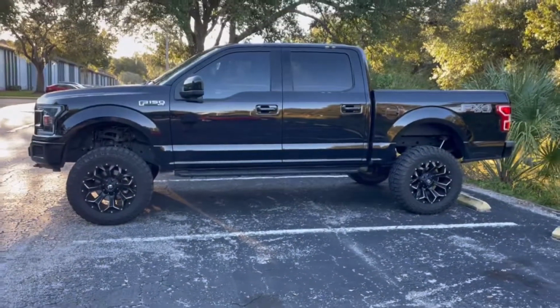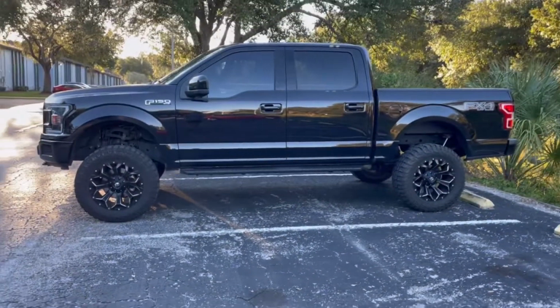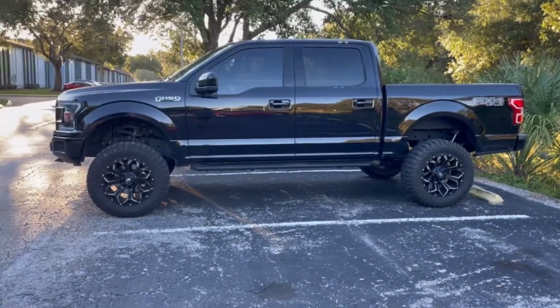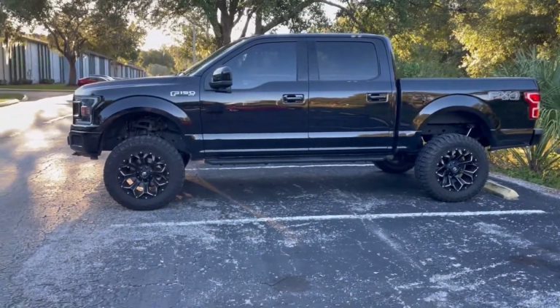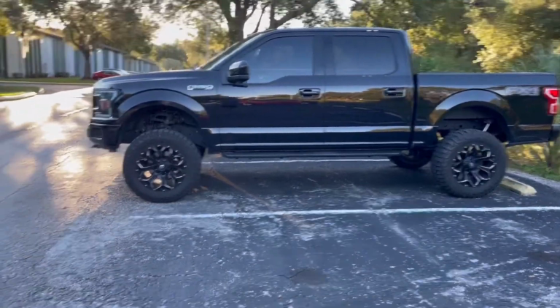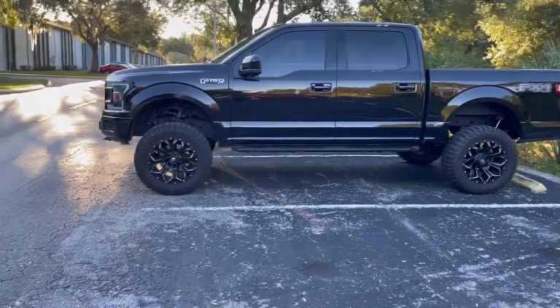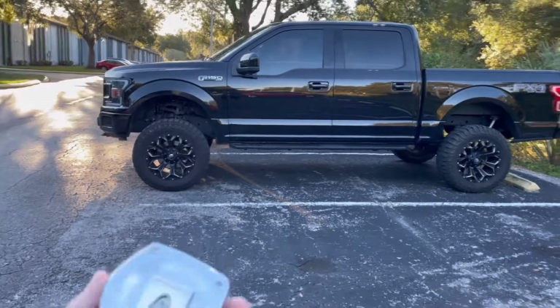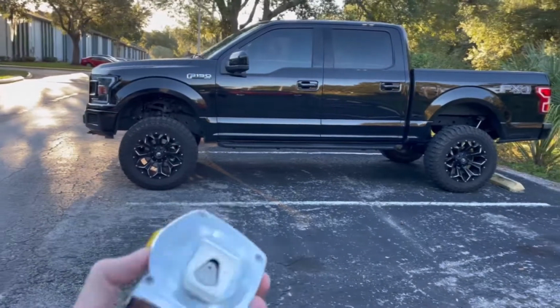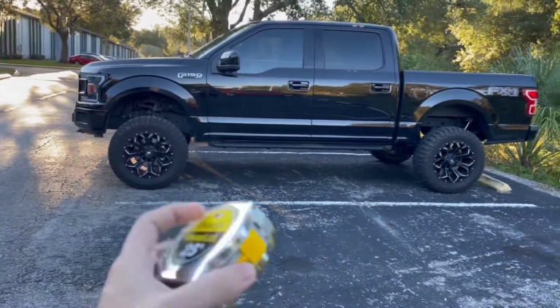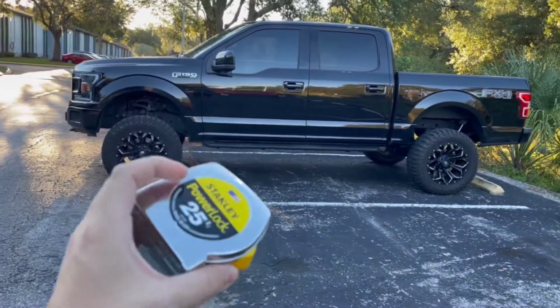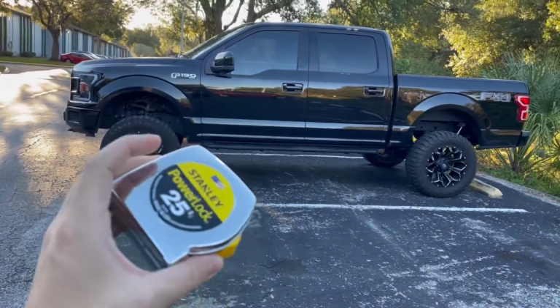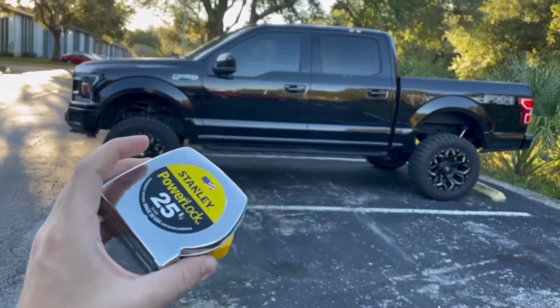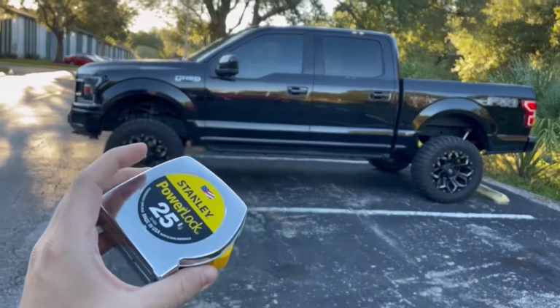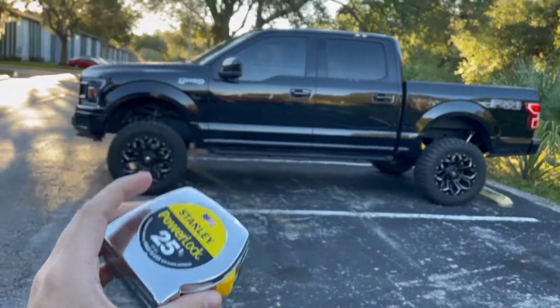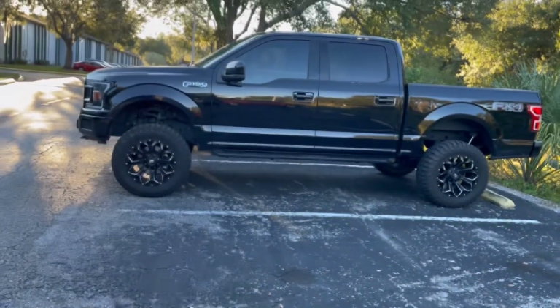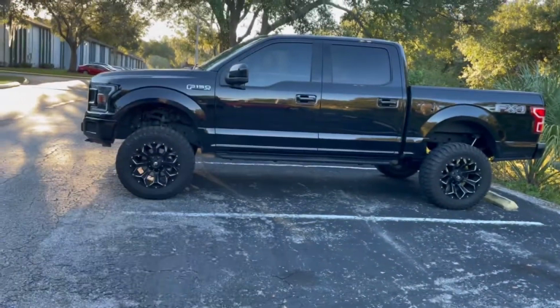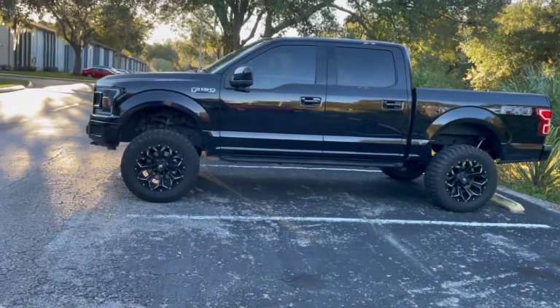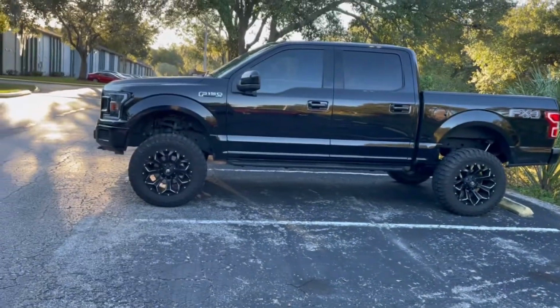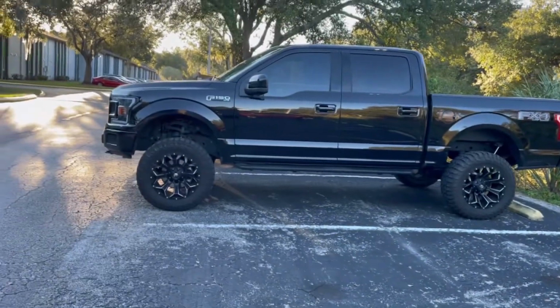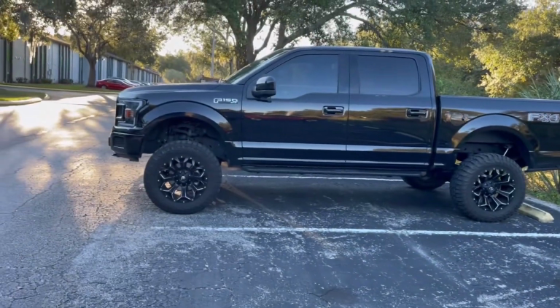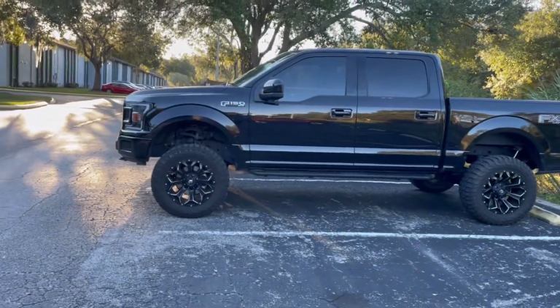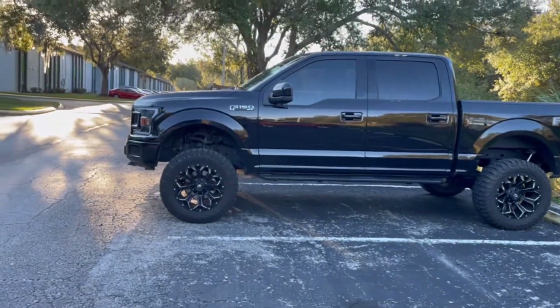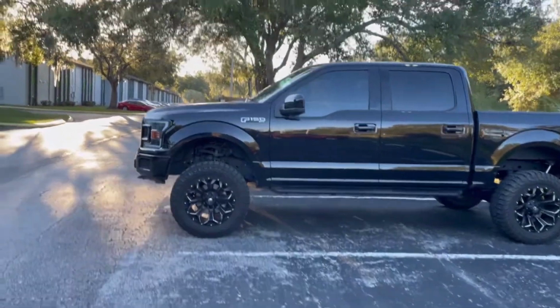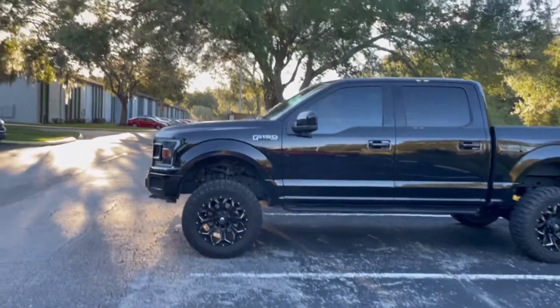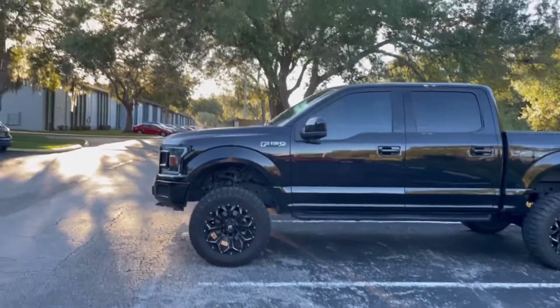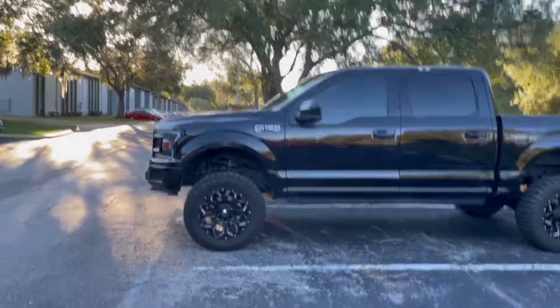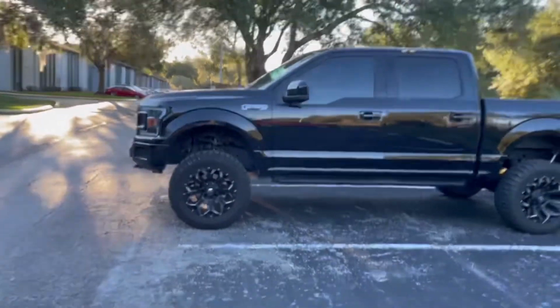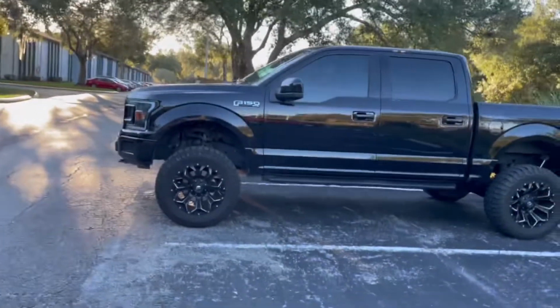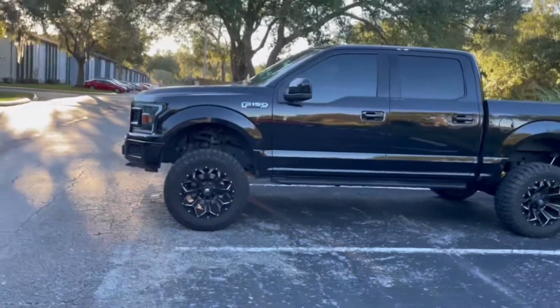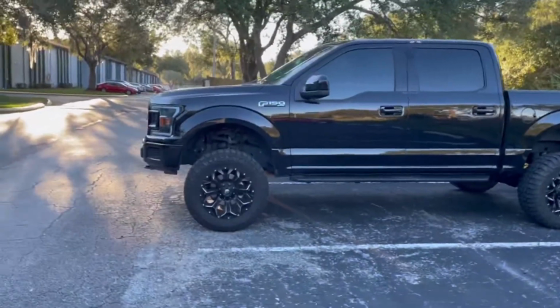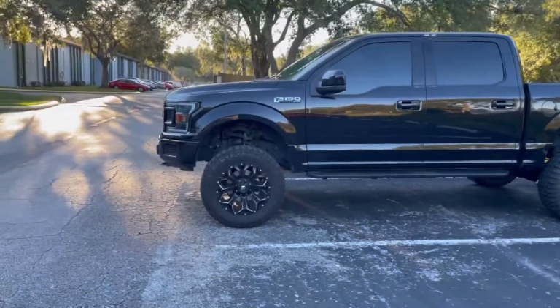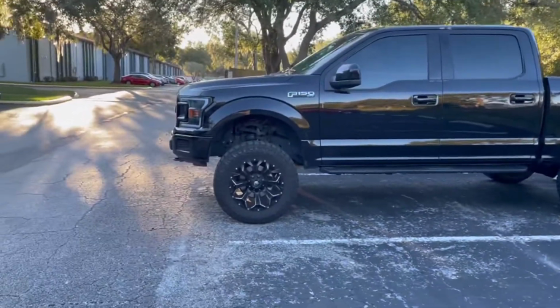Let's go ahead and measure it out — we have a tape measure right here. This was a six-inch Rough Country lift.